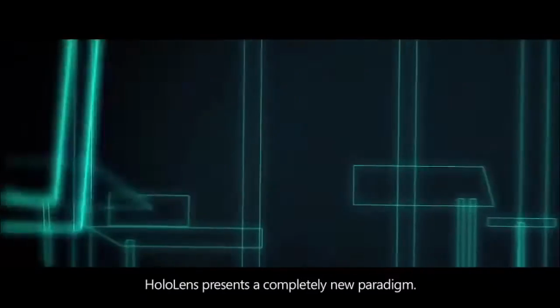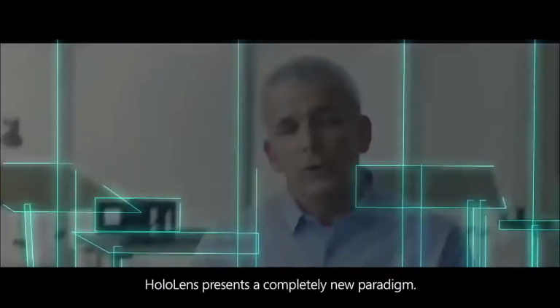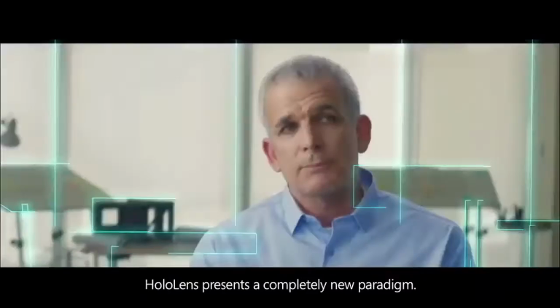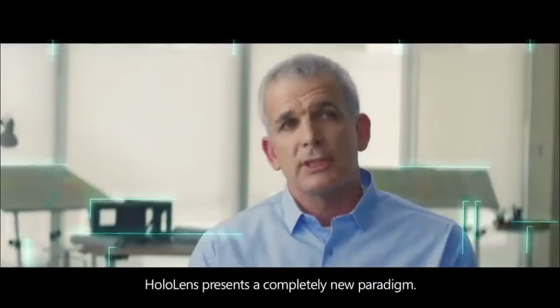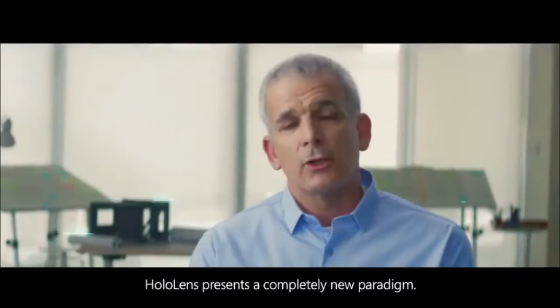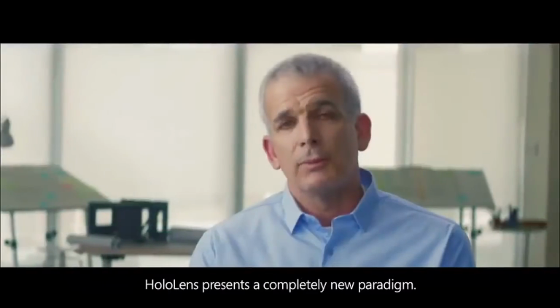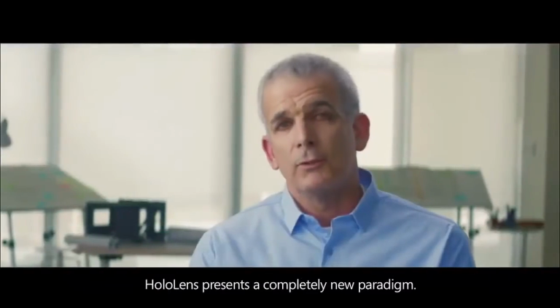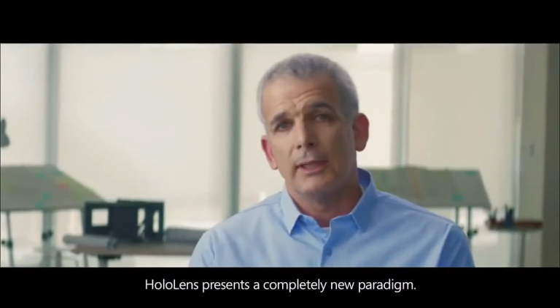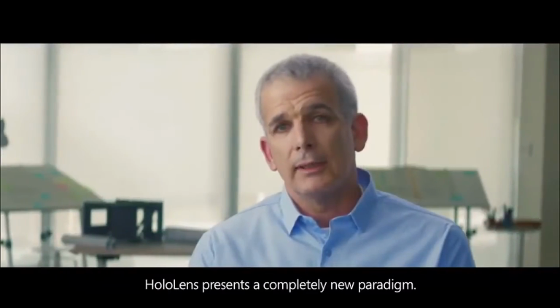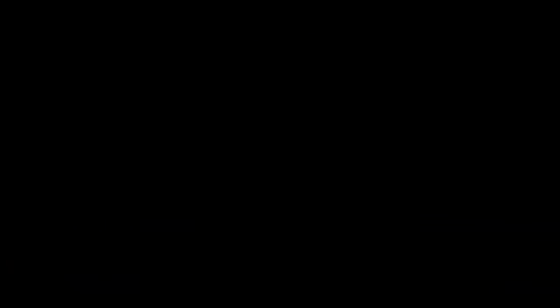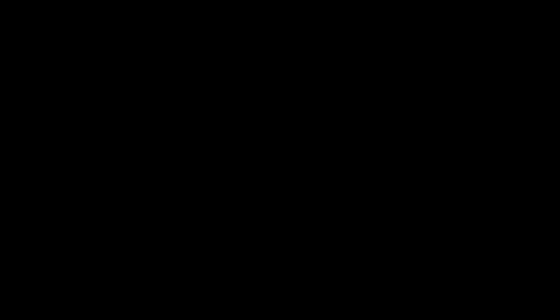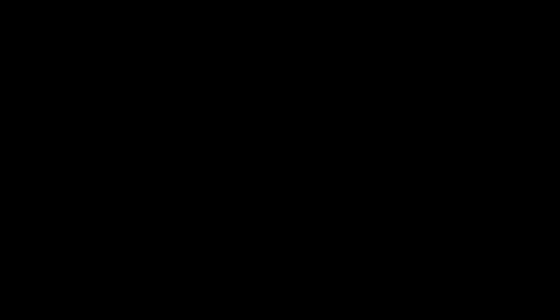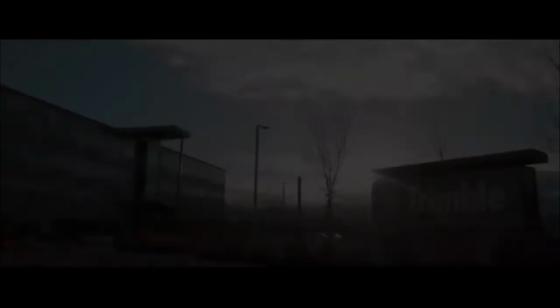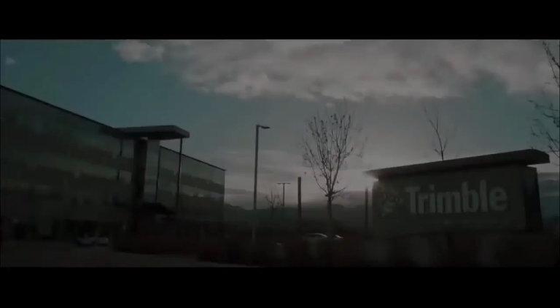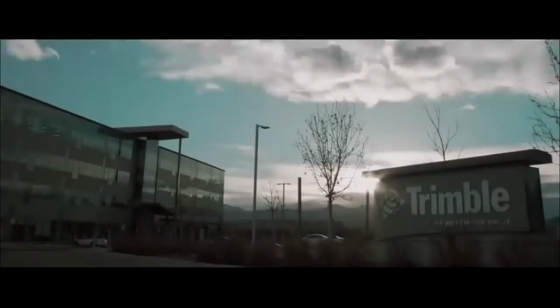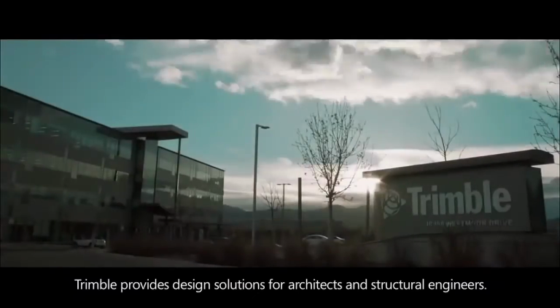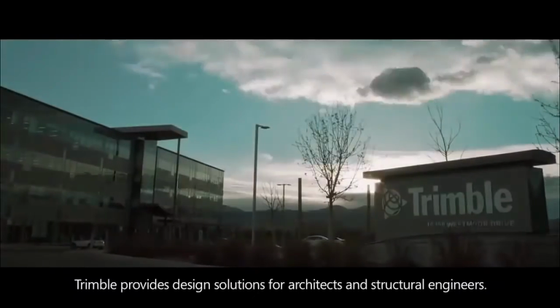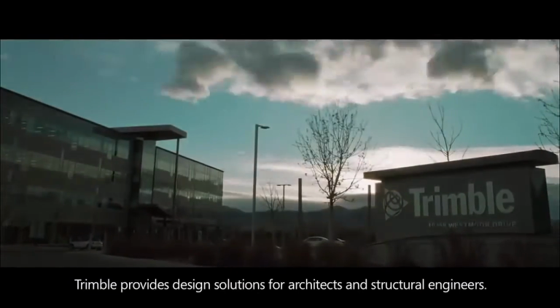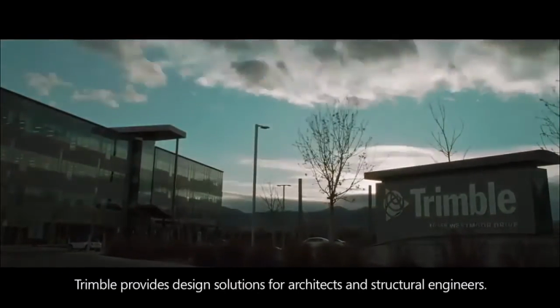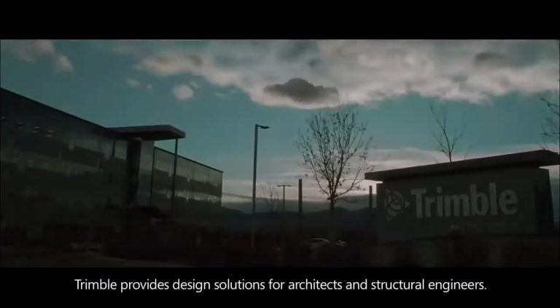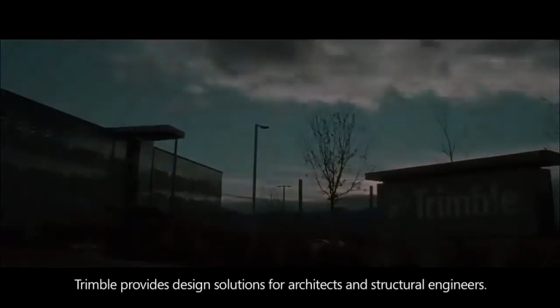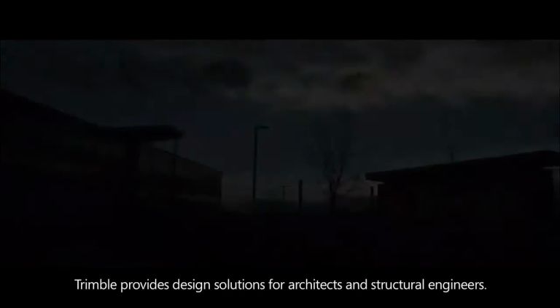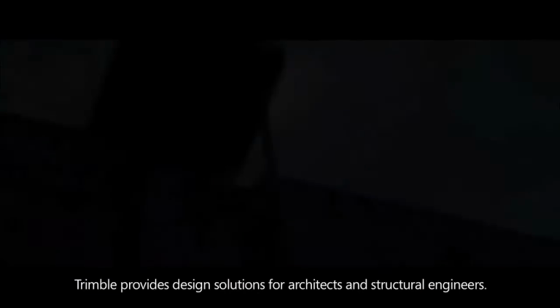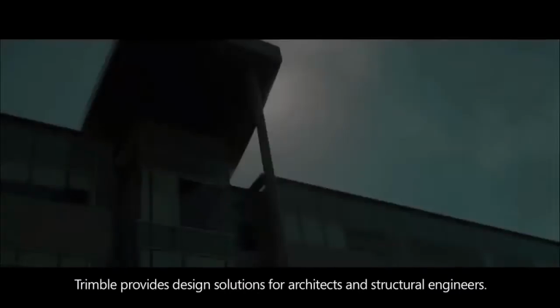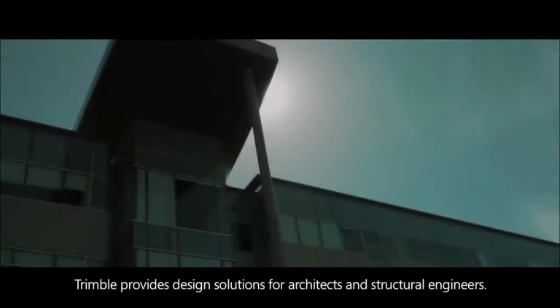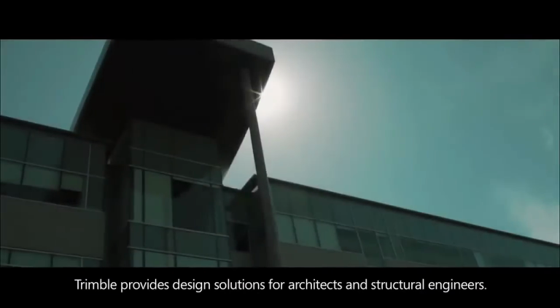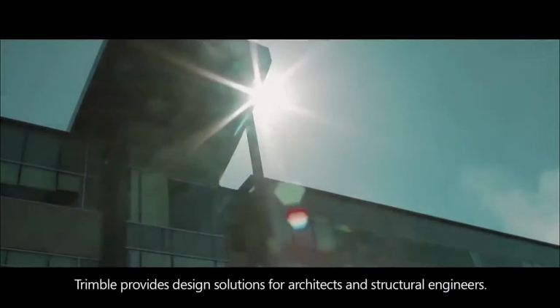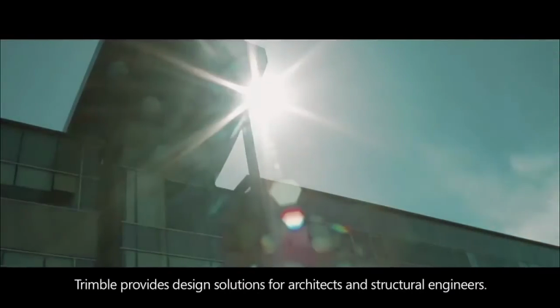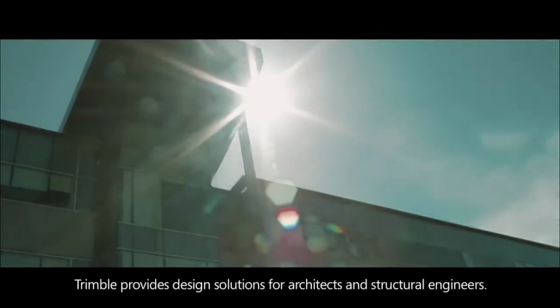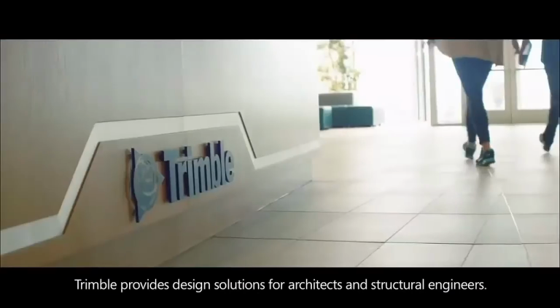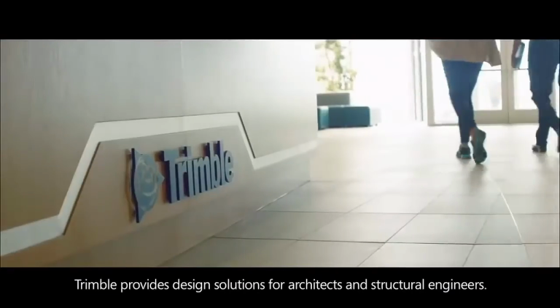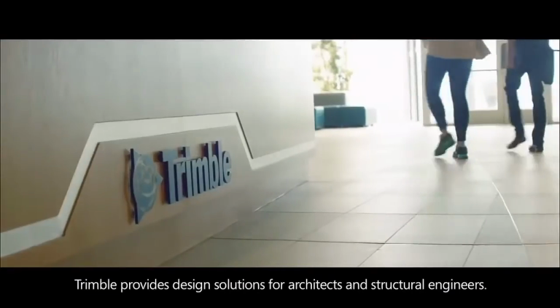HoloLens presents a completely new paradigm. Trimble provides design solutions for architects and structural engineers.